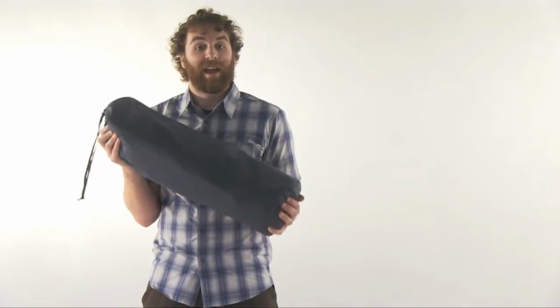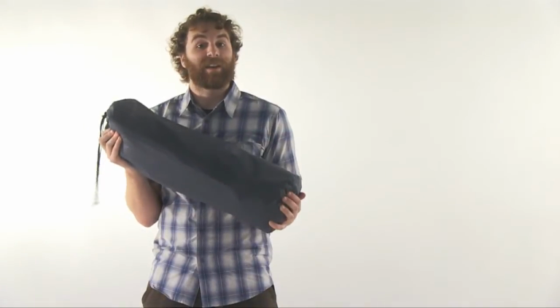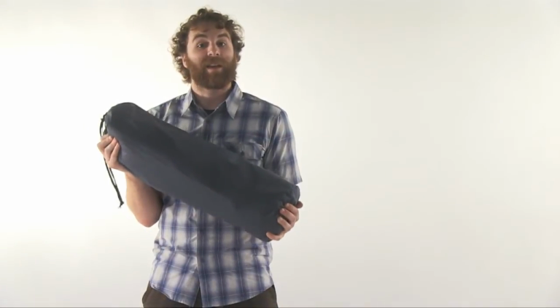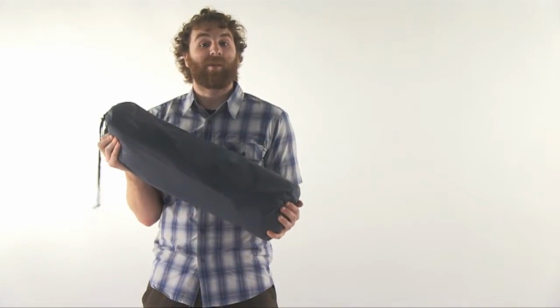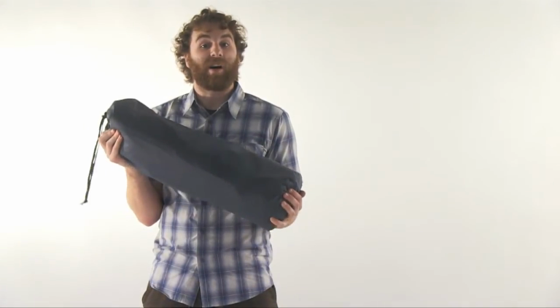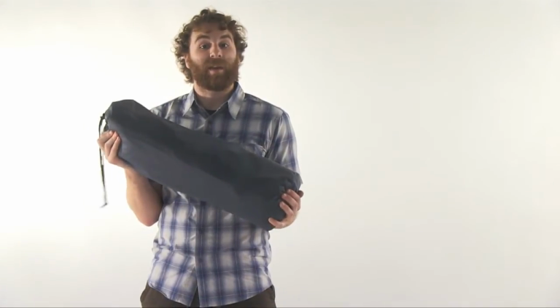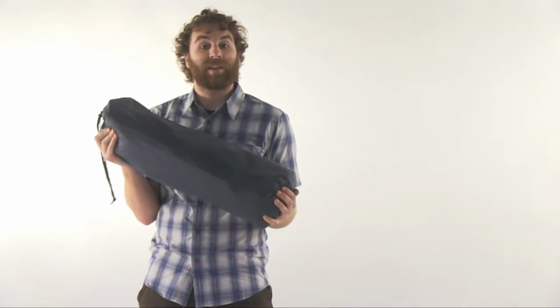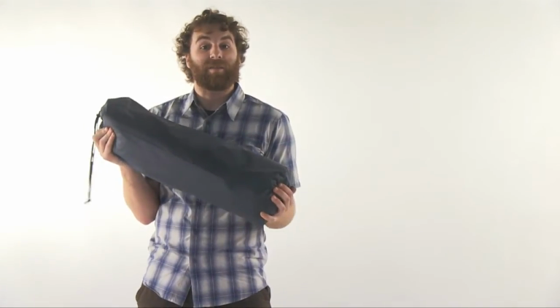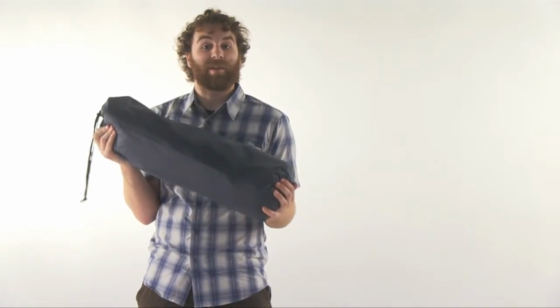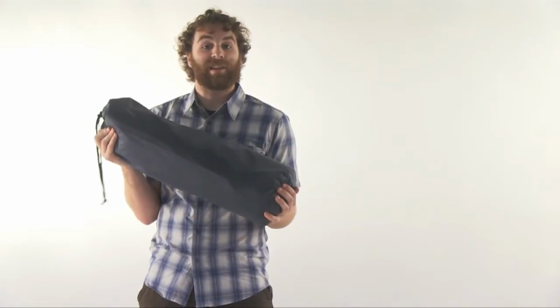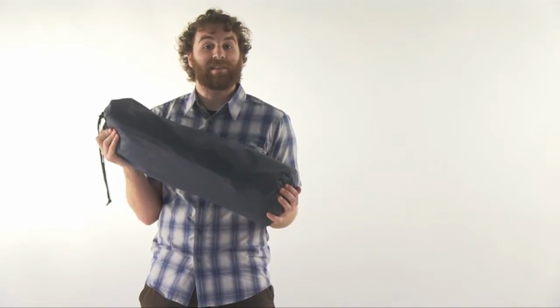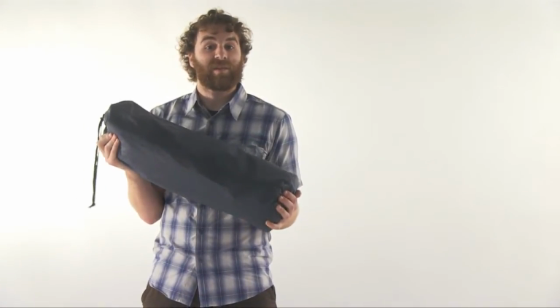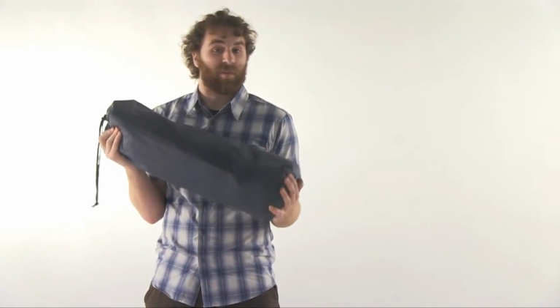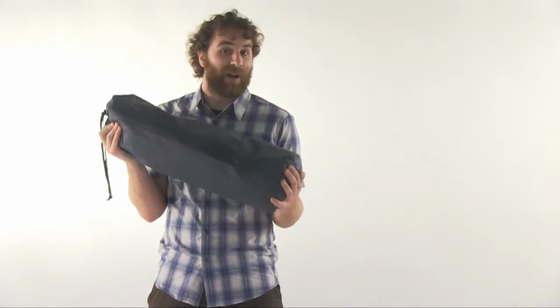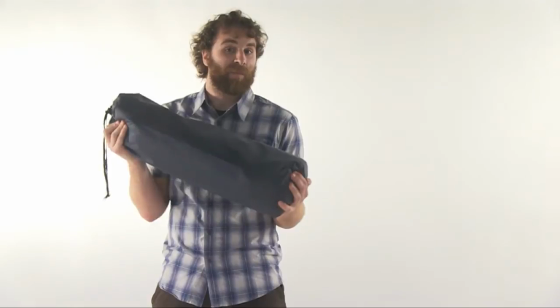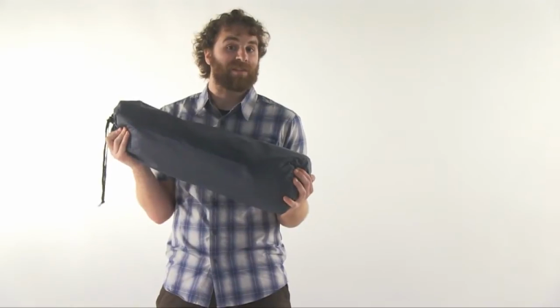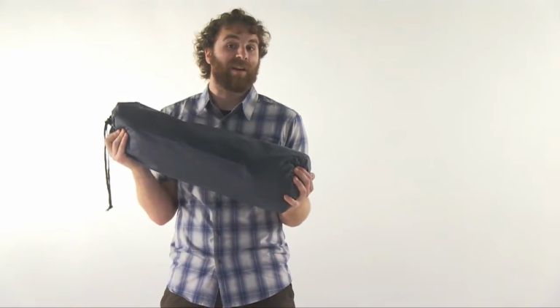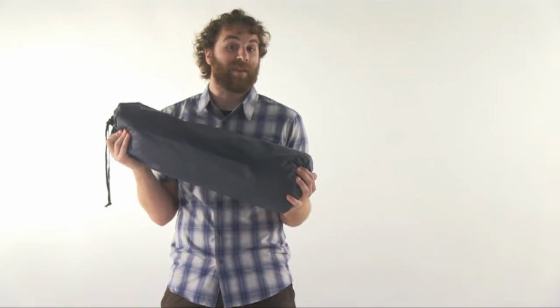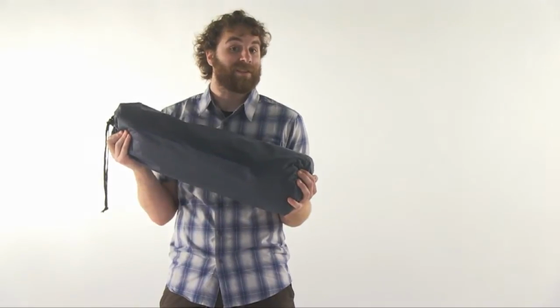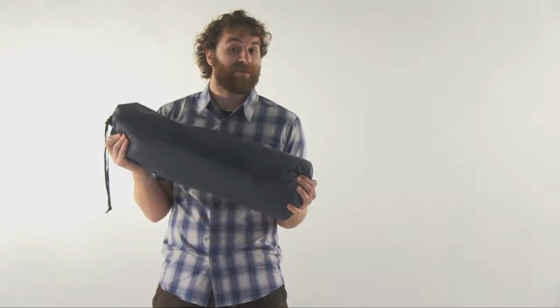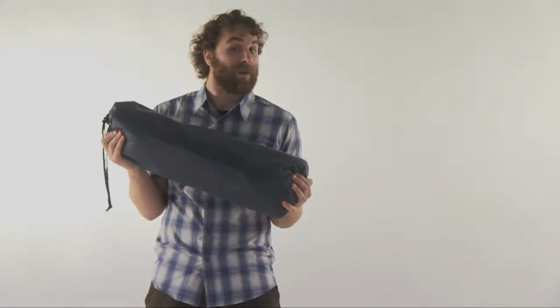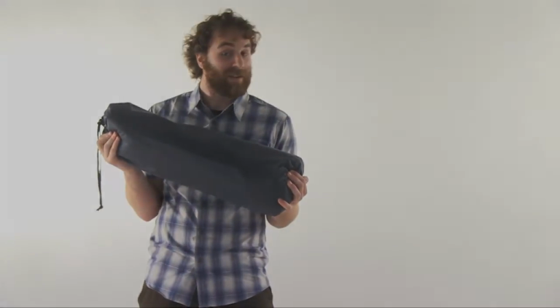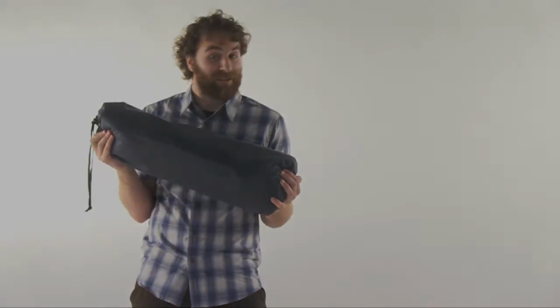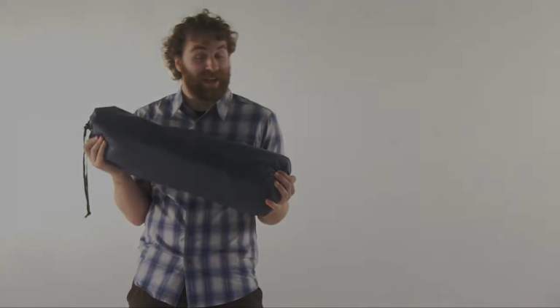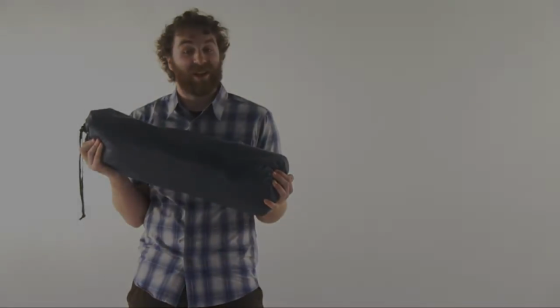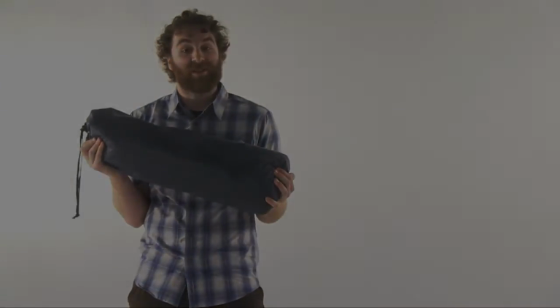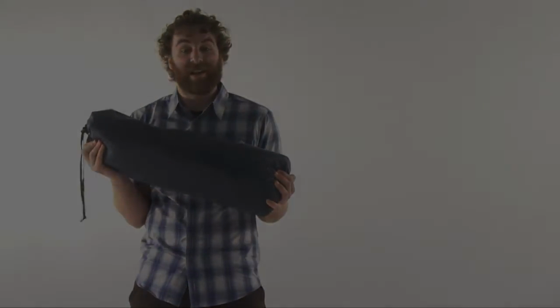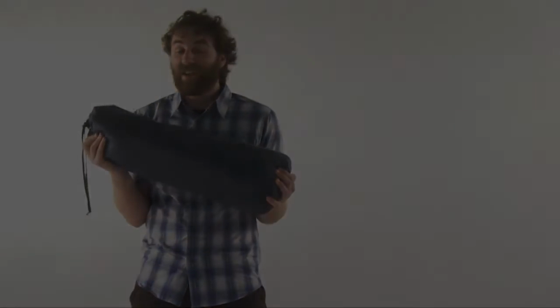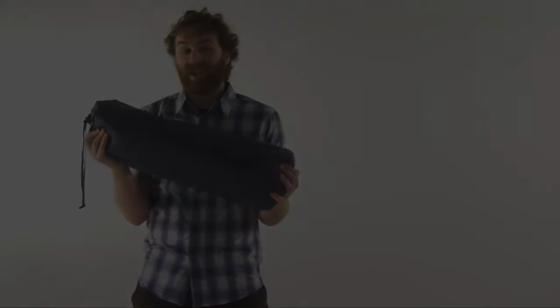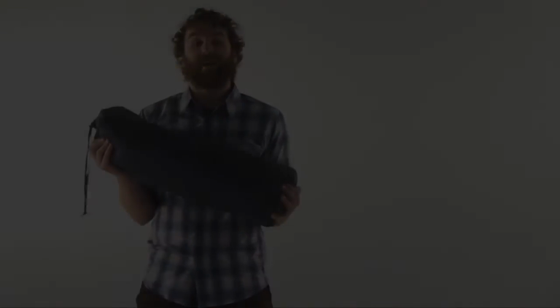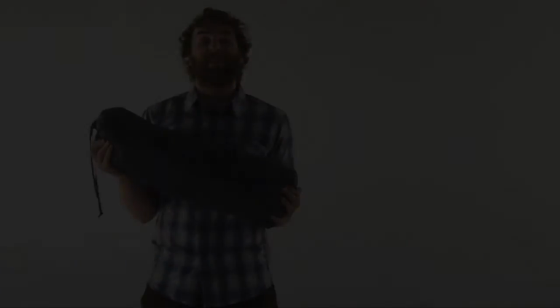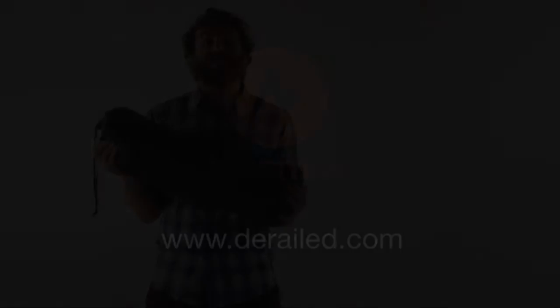A dependable all-around tent for three-season use, you'll be hard-pressed to find a better tent for a better deal than the Ajax 3. Check it out online today.